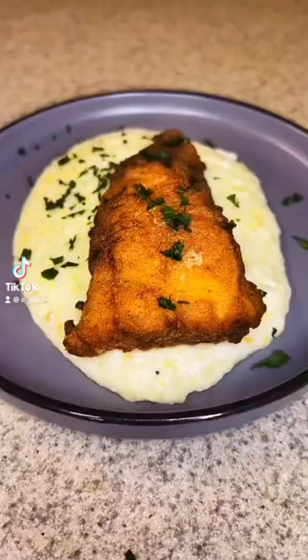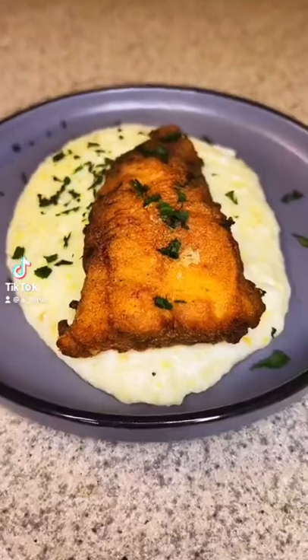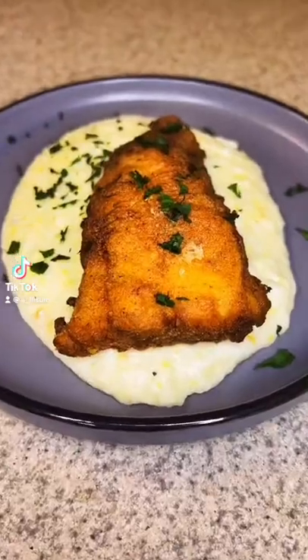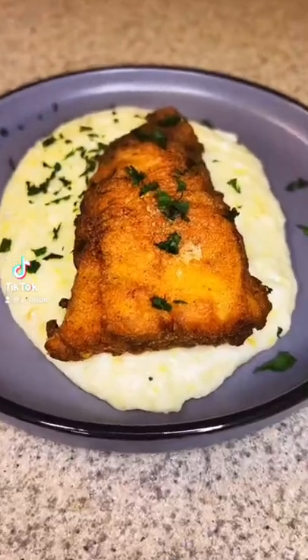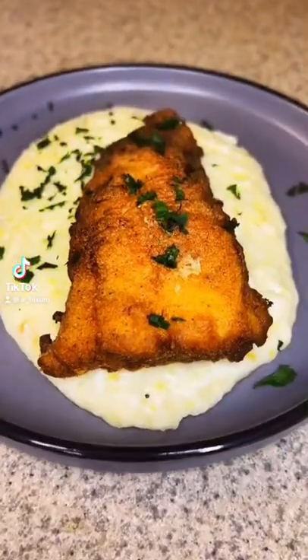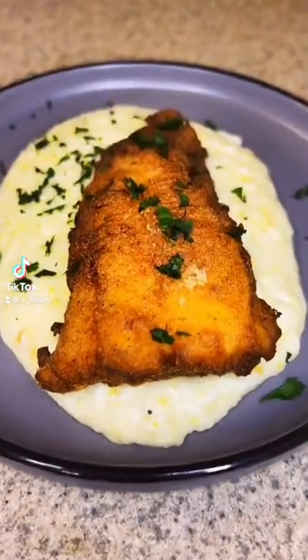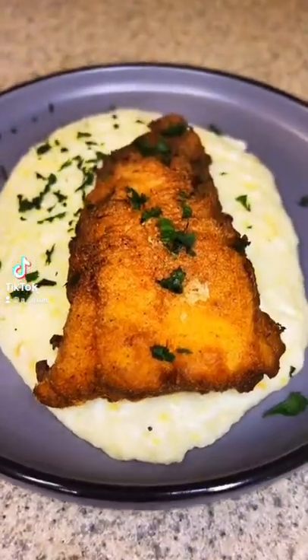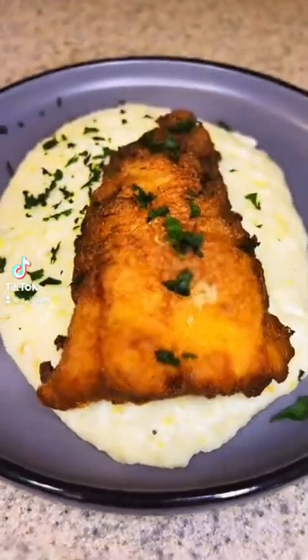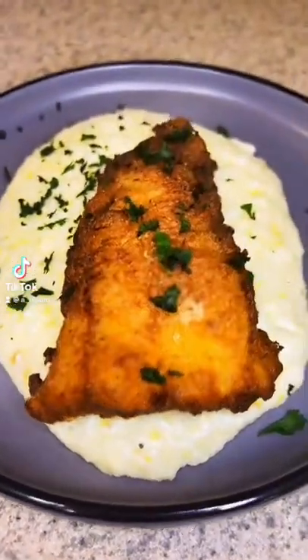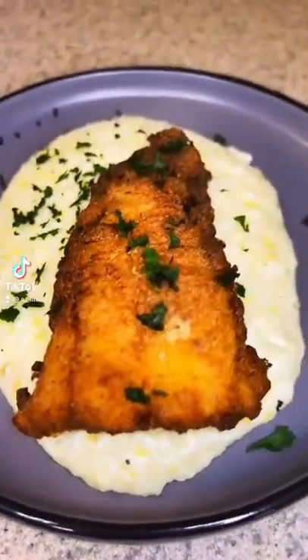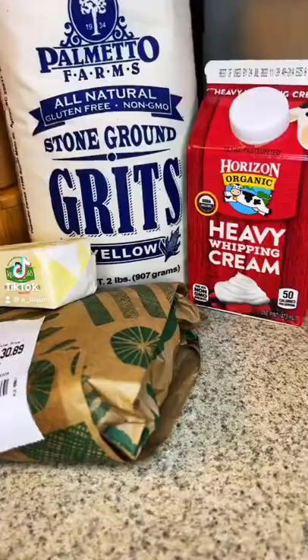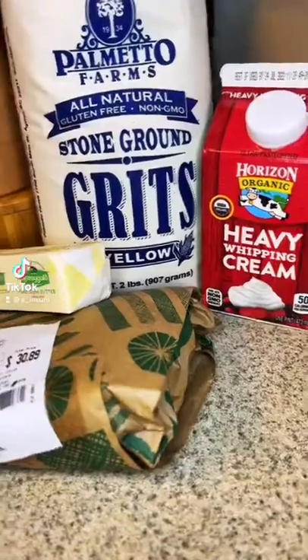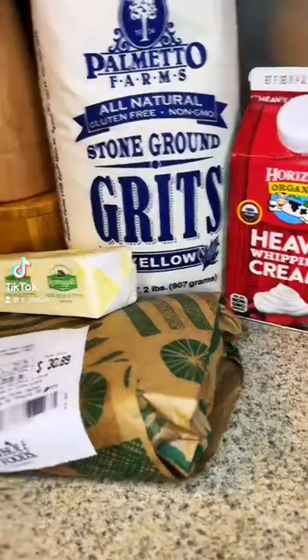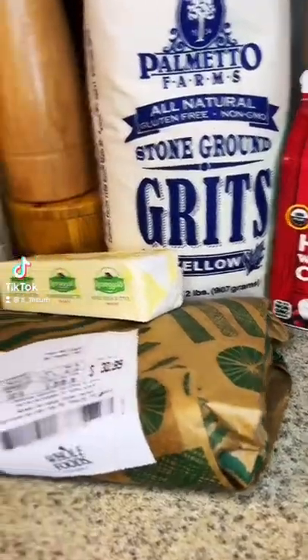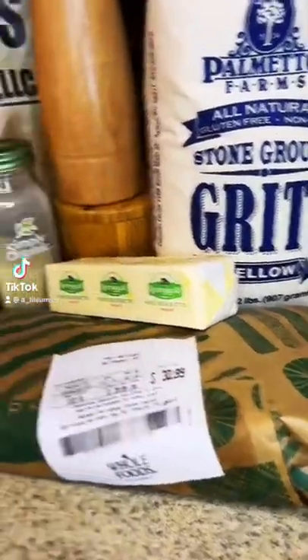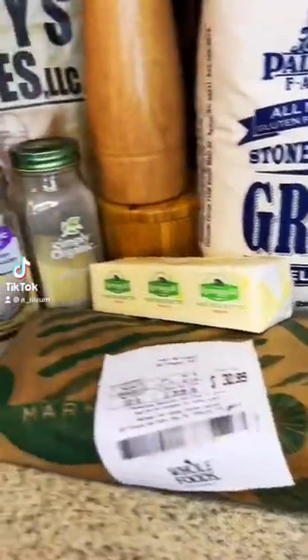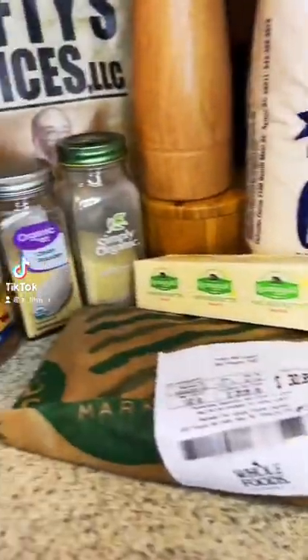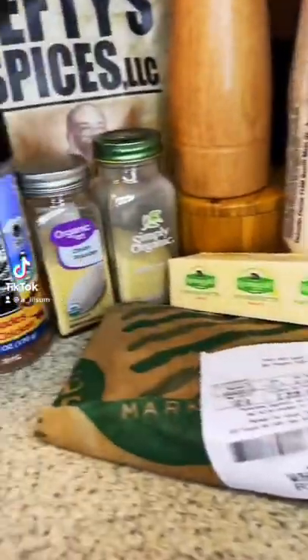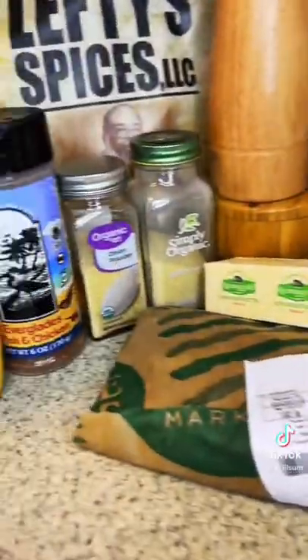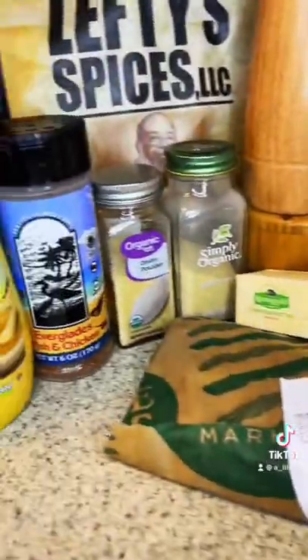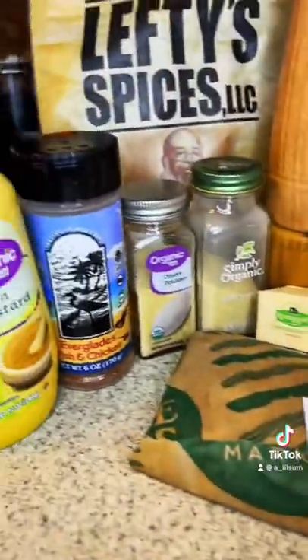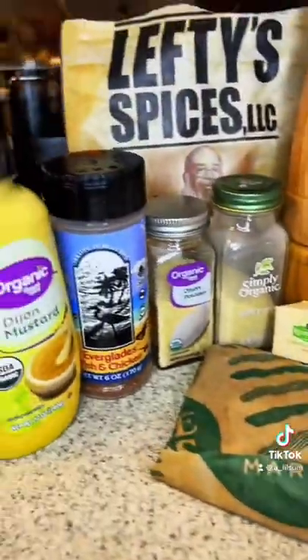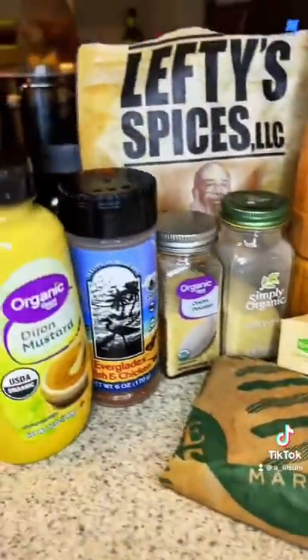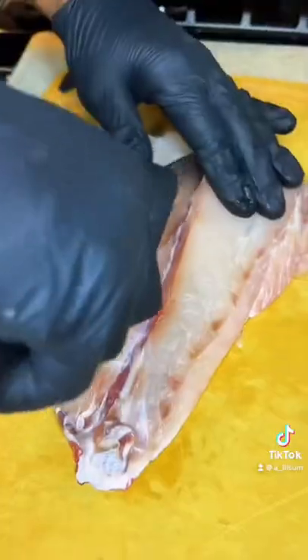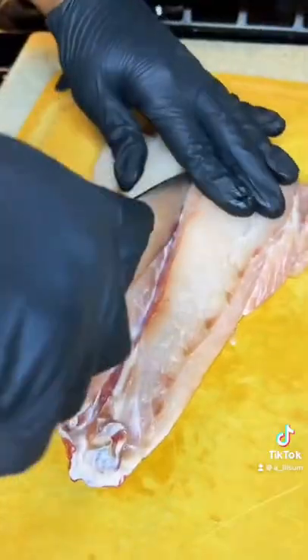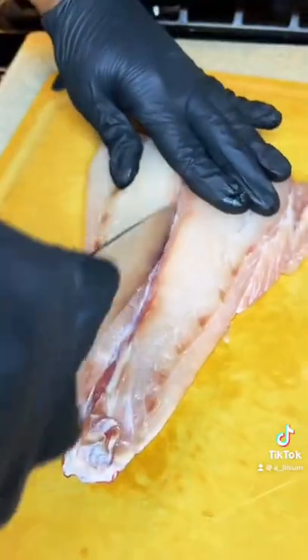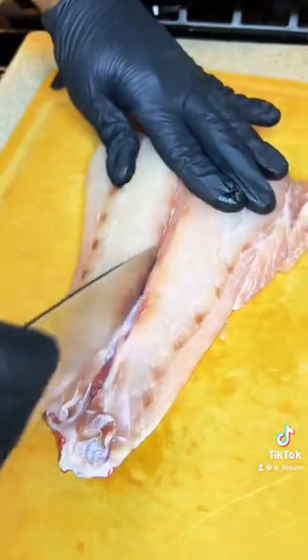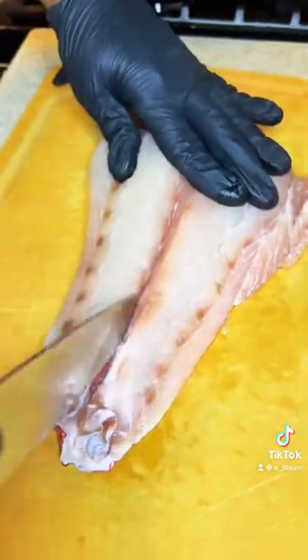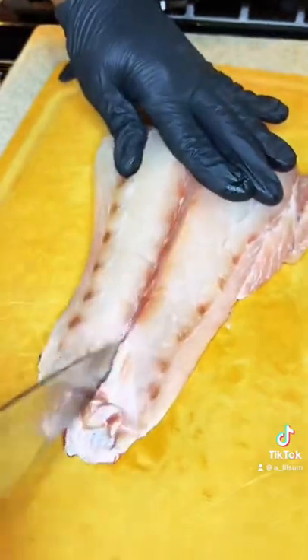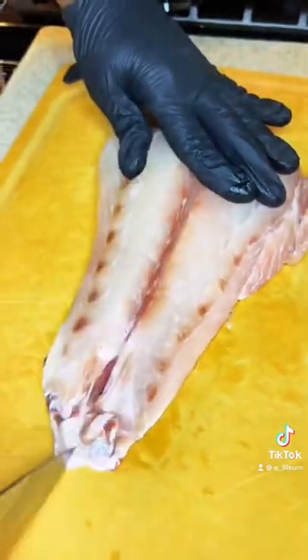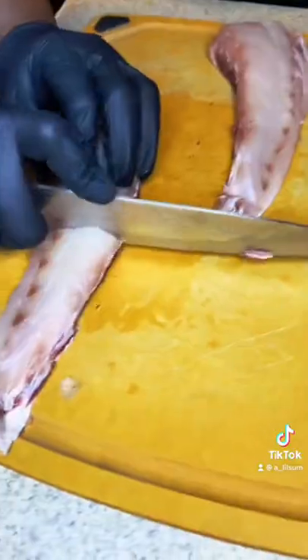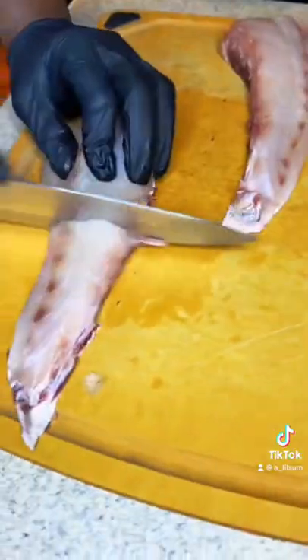Man, it's always a good time for some fish and grits, so come check out how I made it. I promise you, we're going crazy.